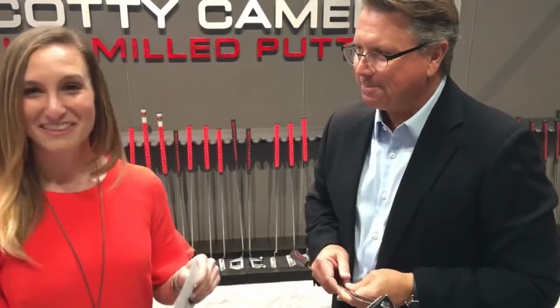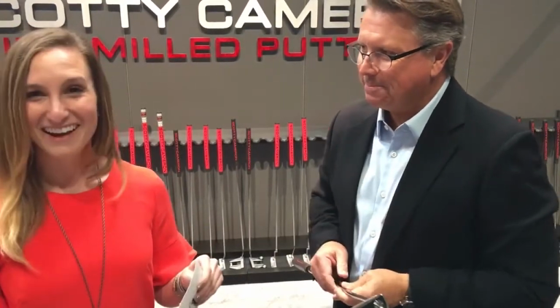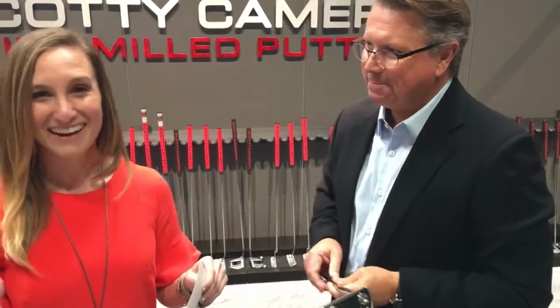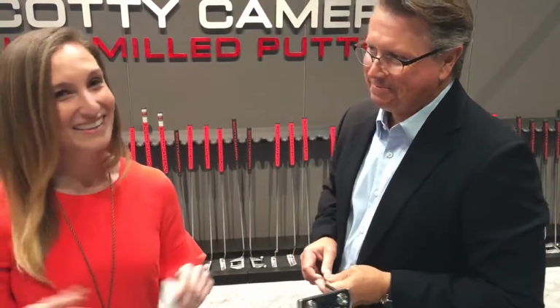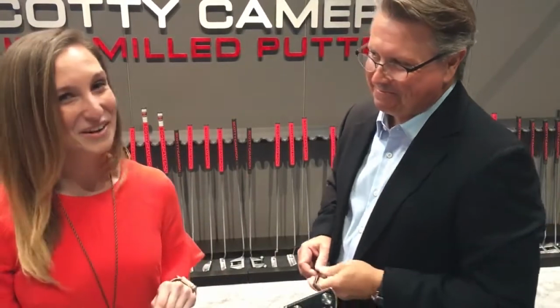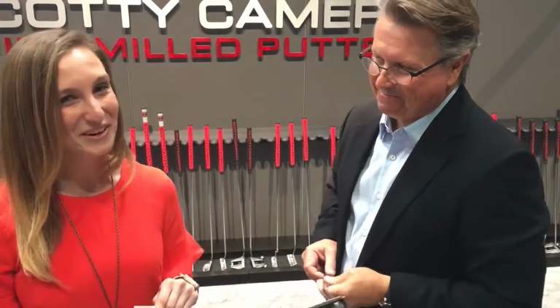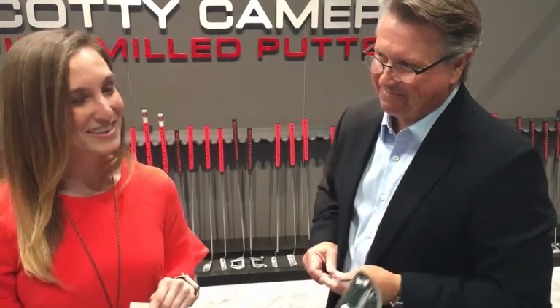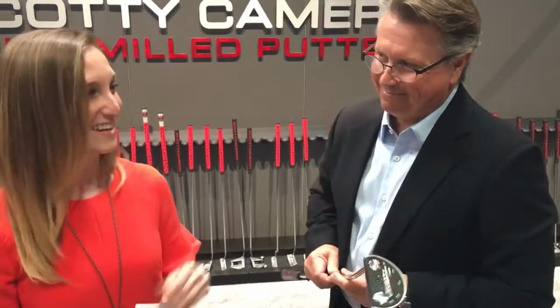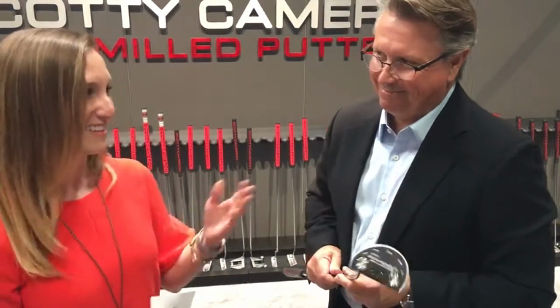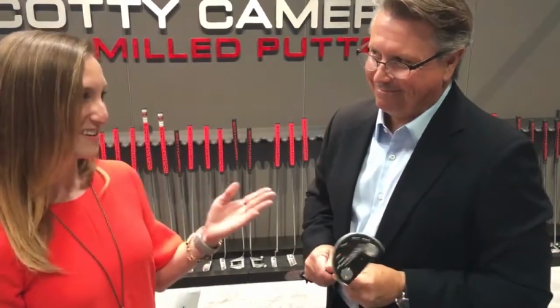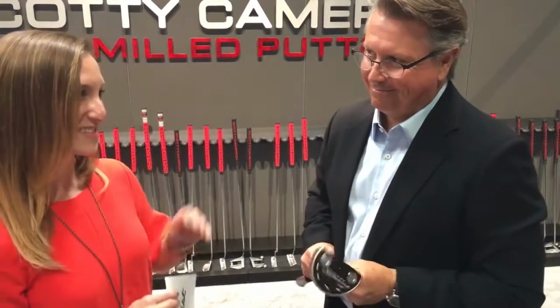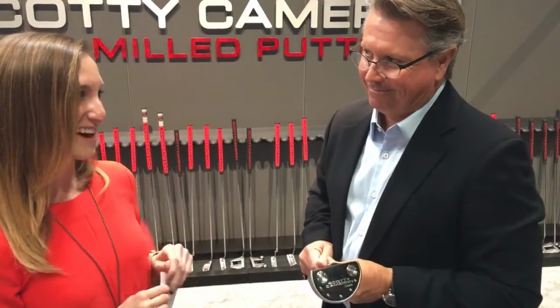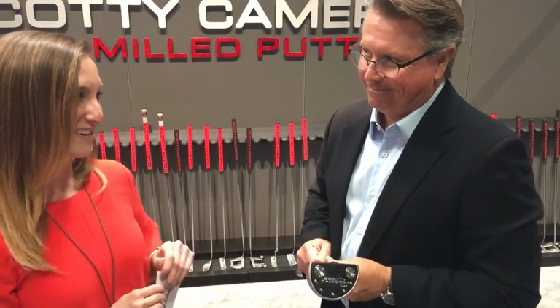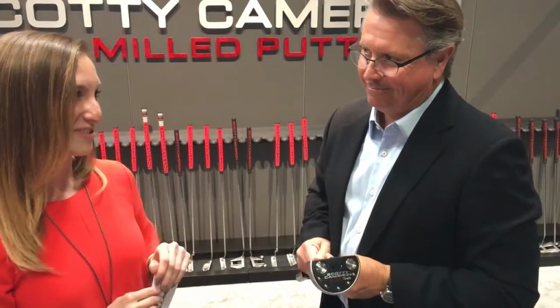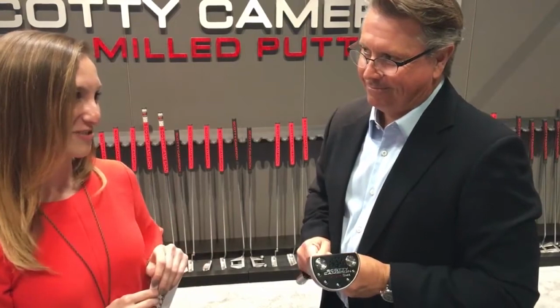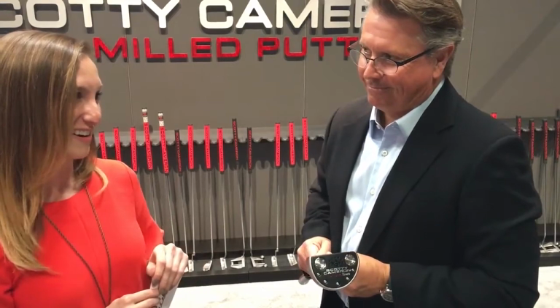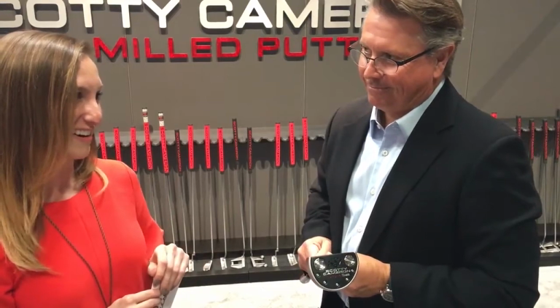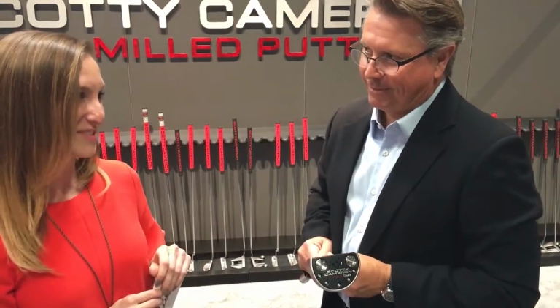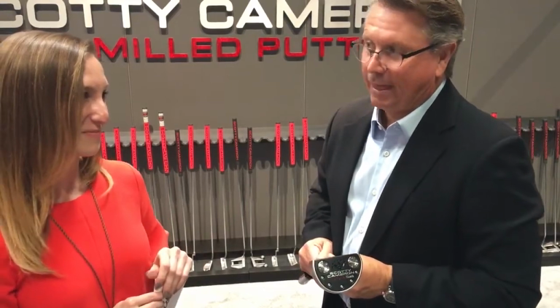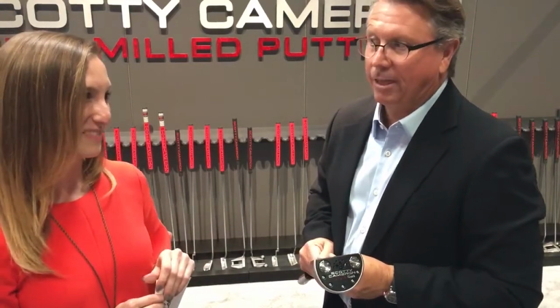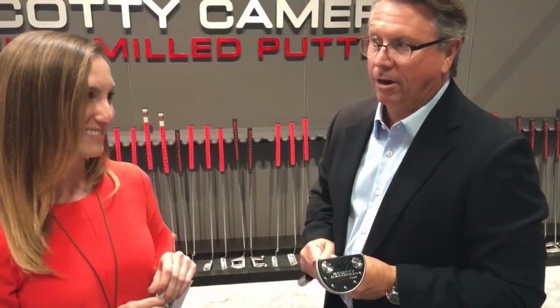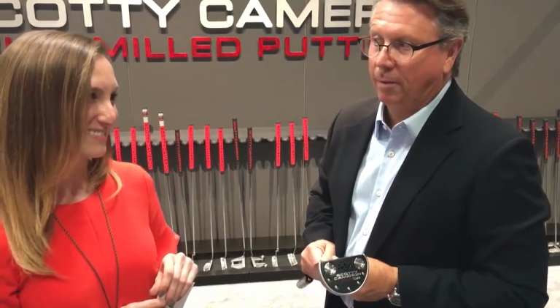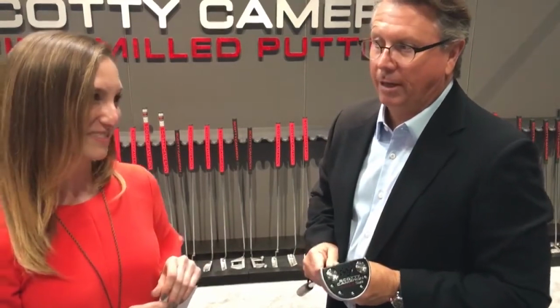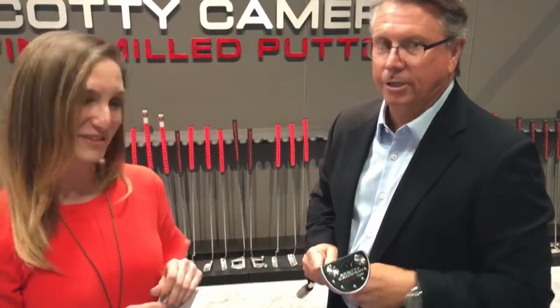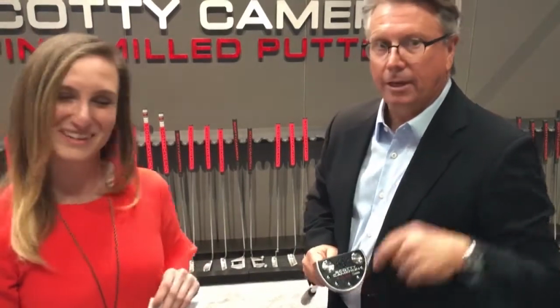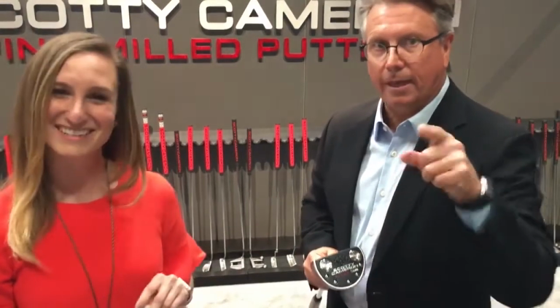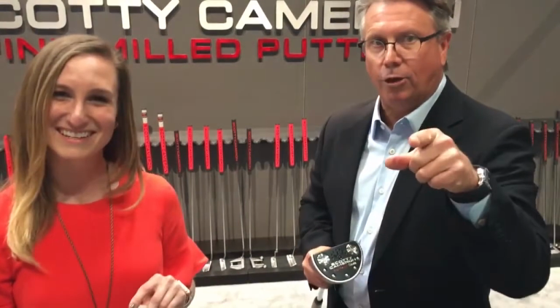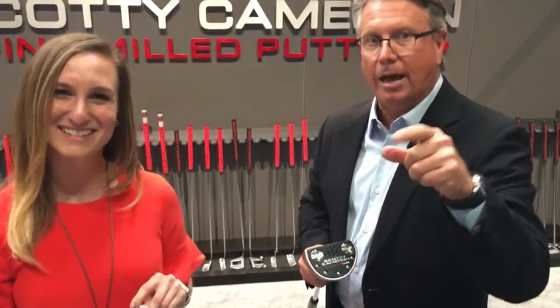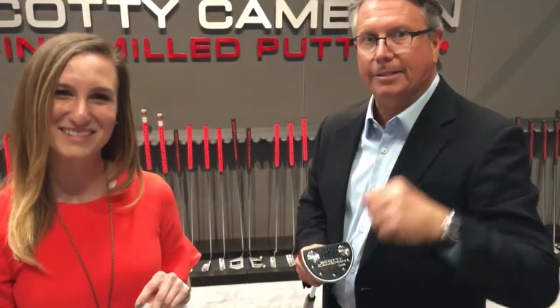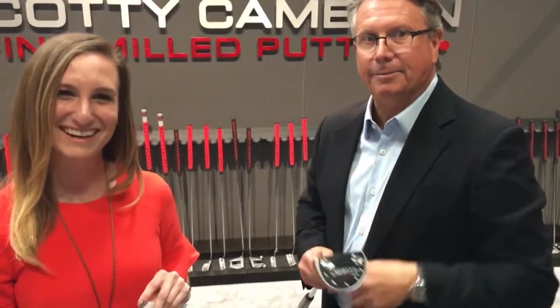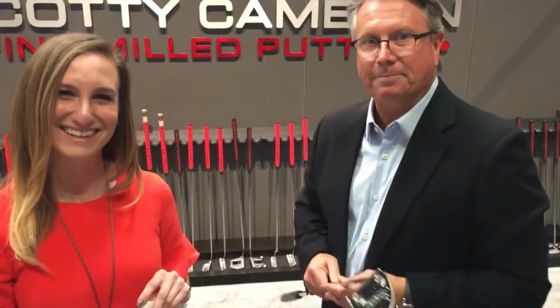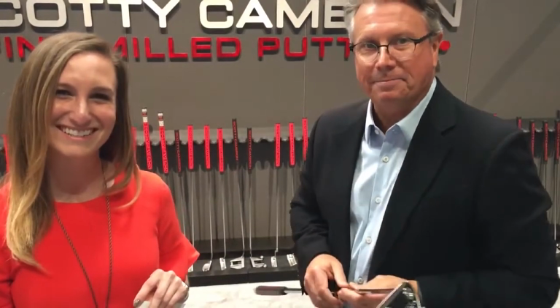With that, I think we're all set. Thank you, Scotty, for joining us. Thank you very much. Thank you, our Team Titleist.